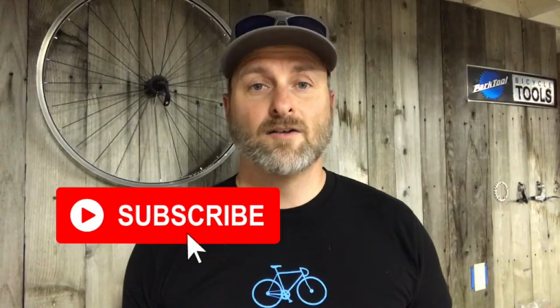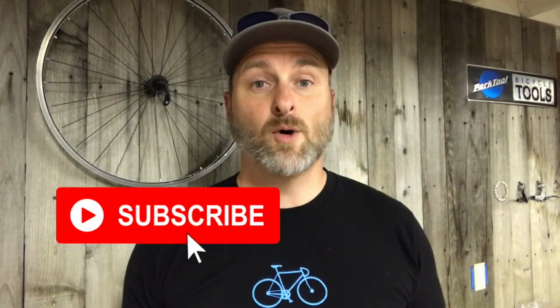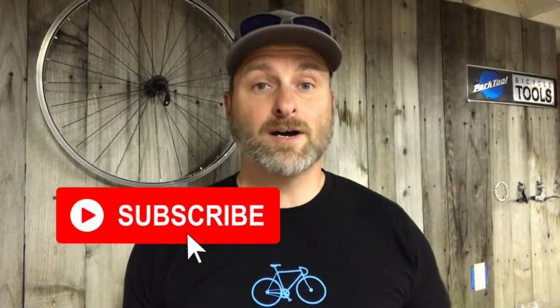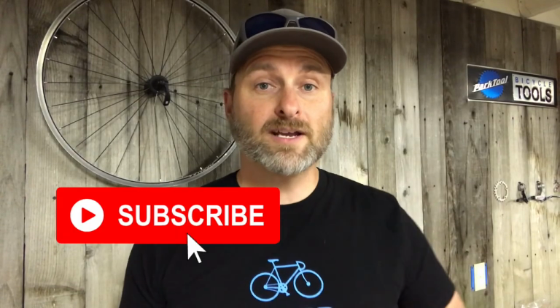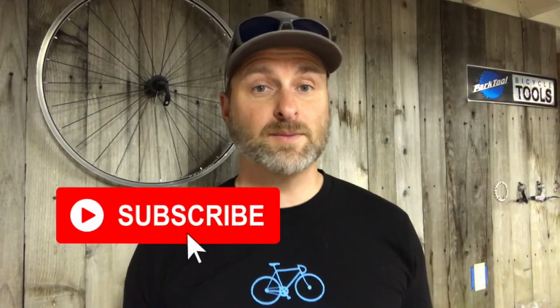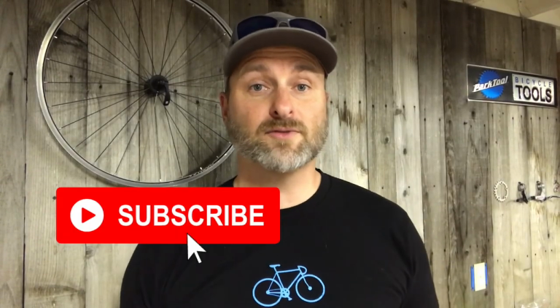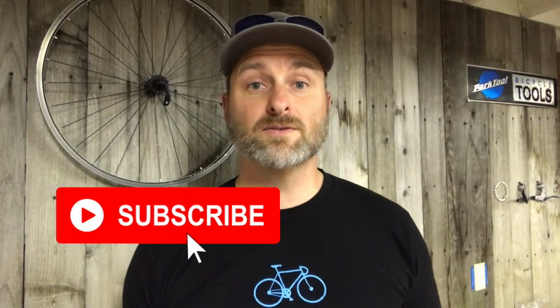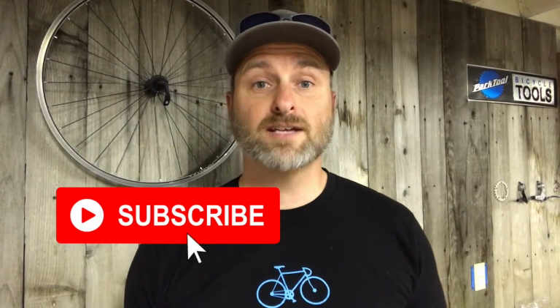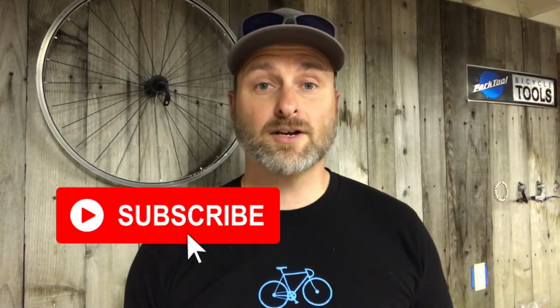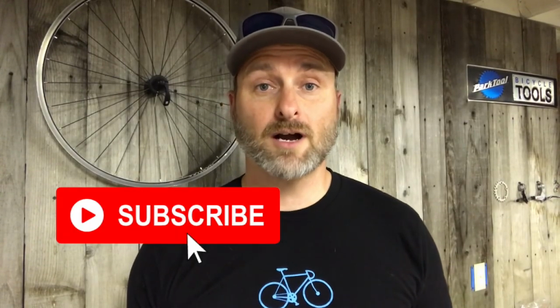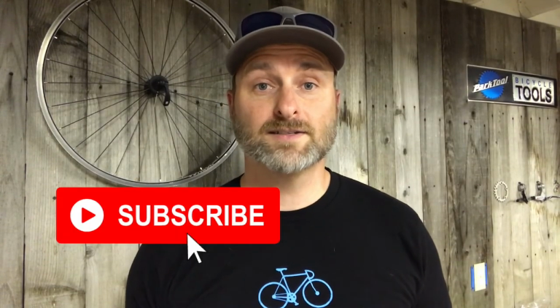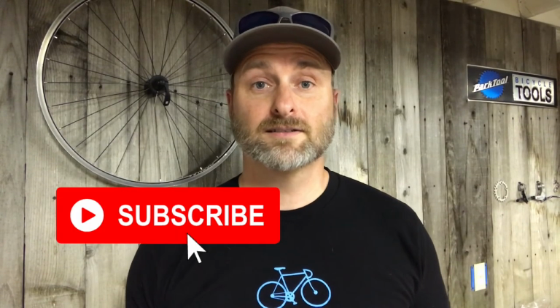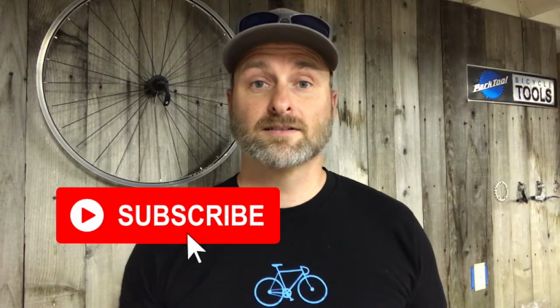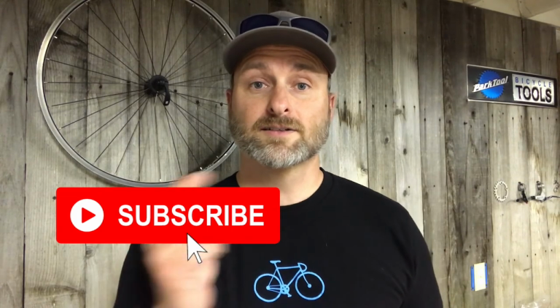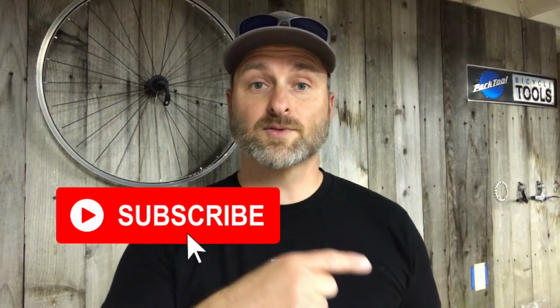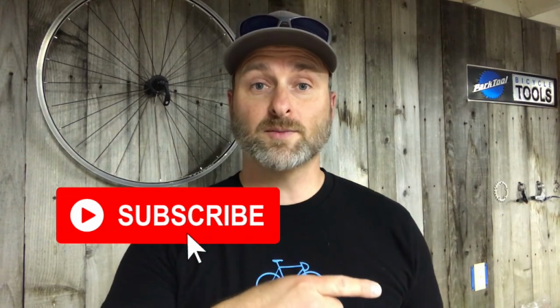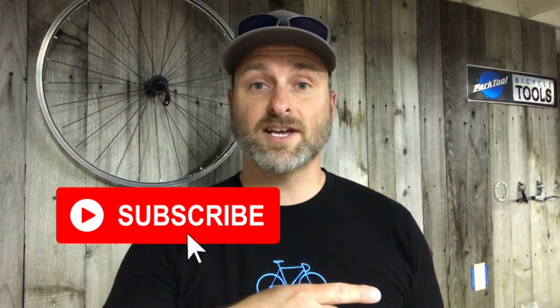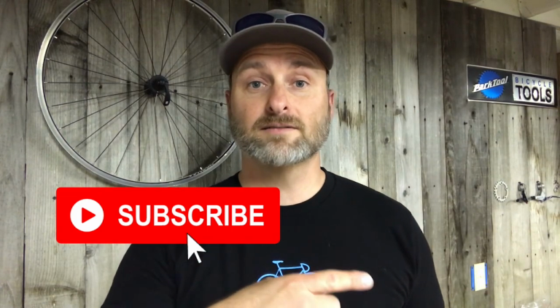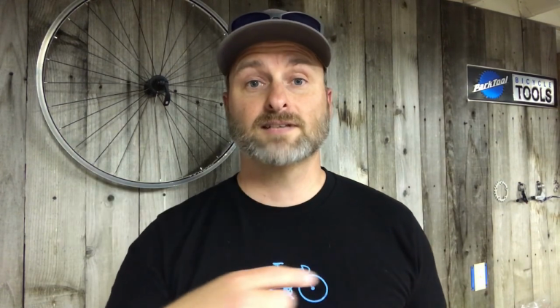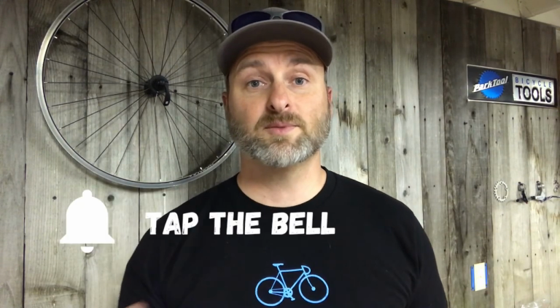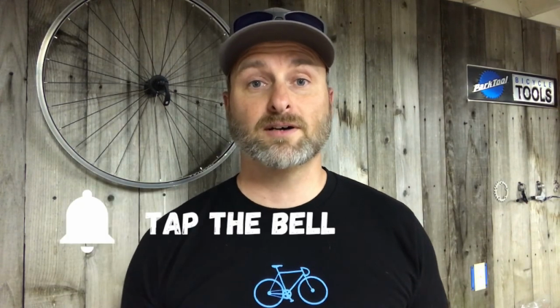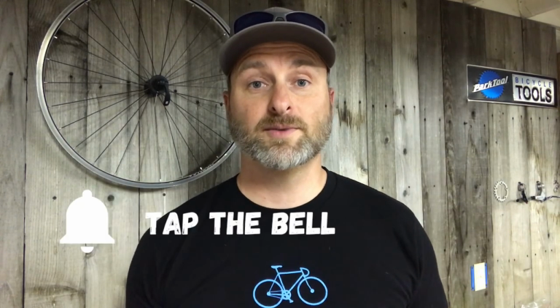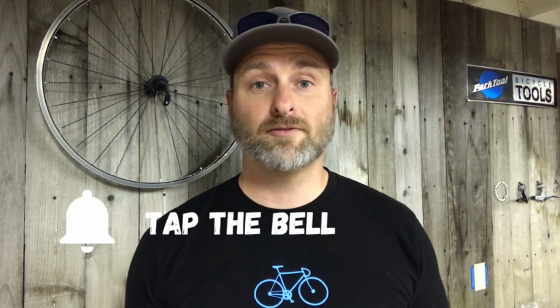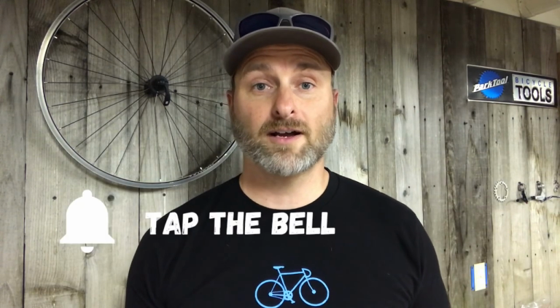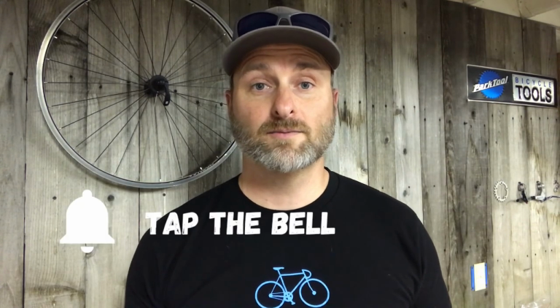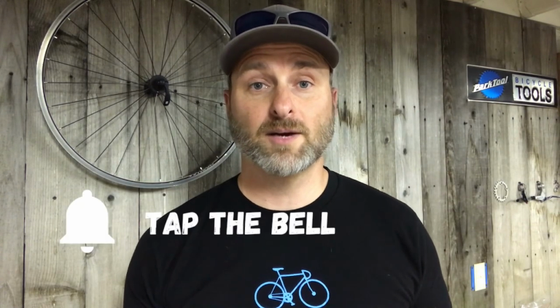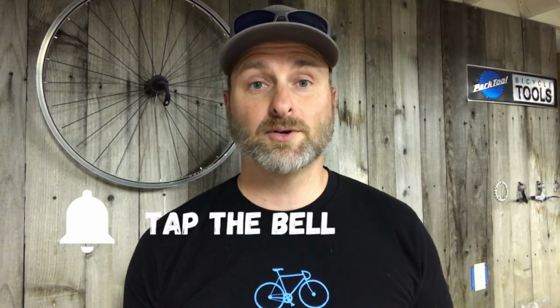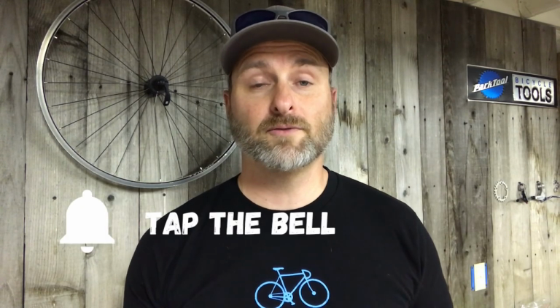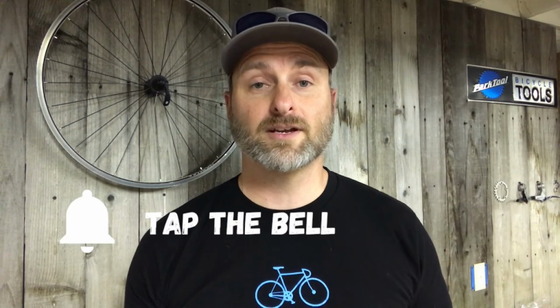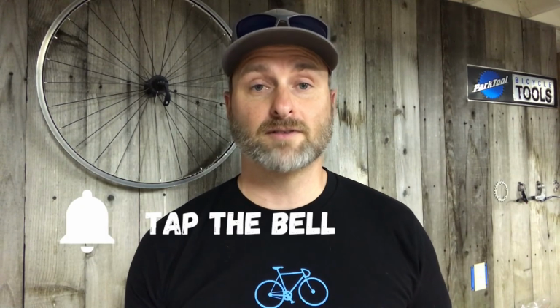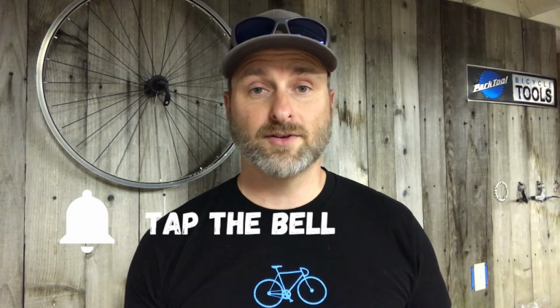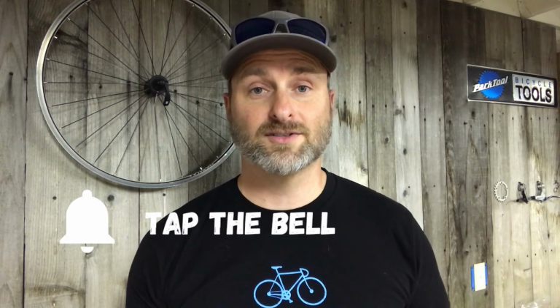For more mountain bike tips, reviews, and trail rides, subscribe to my channel and tap the bell to be notified when I upload a new video every Thursday.